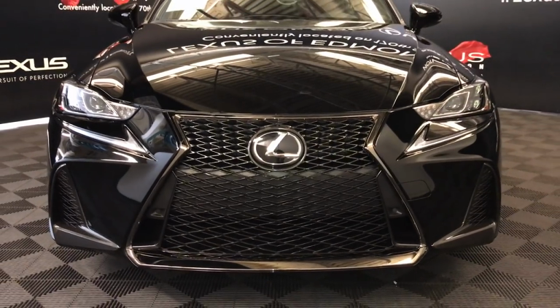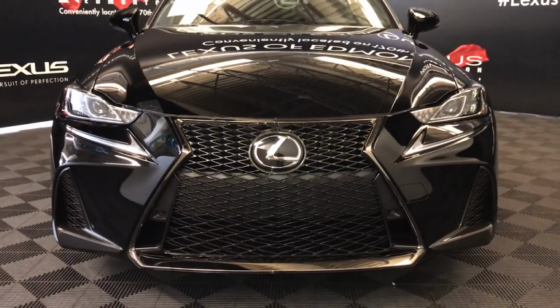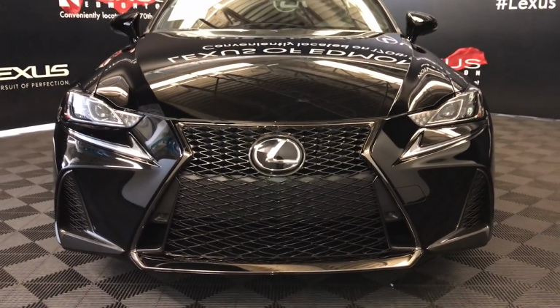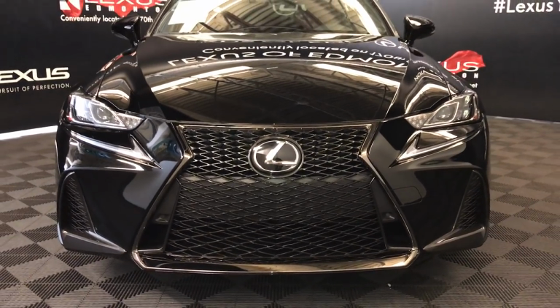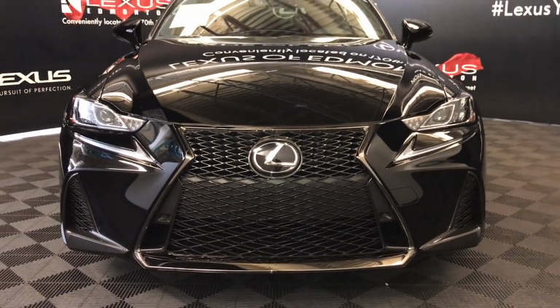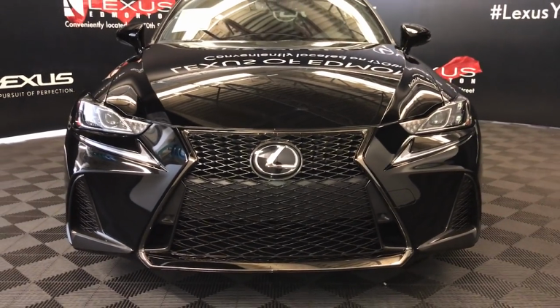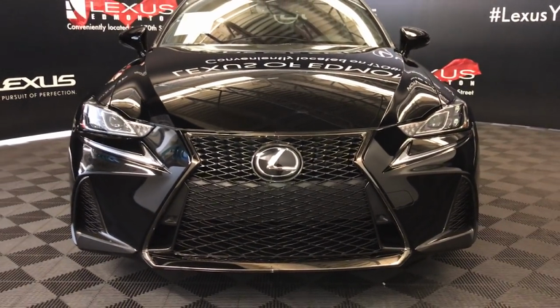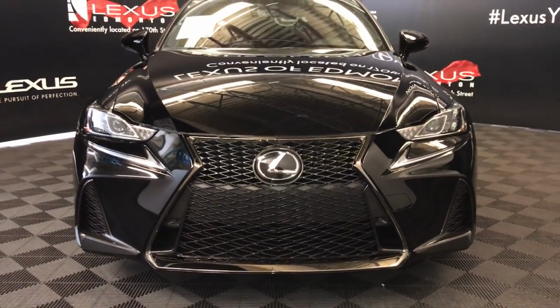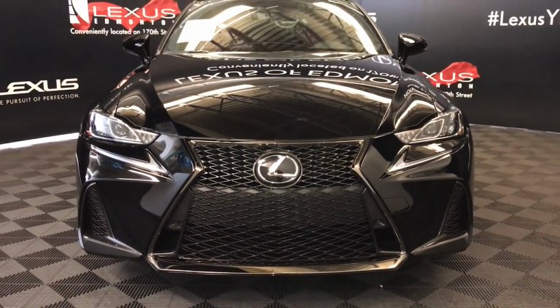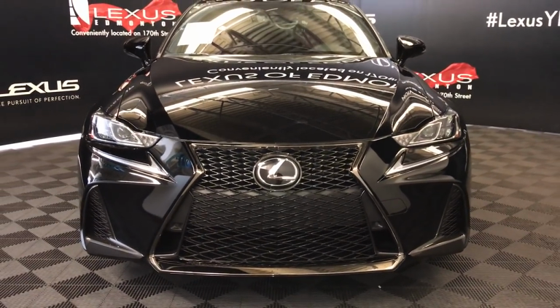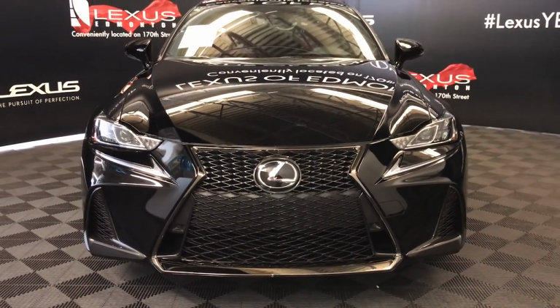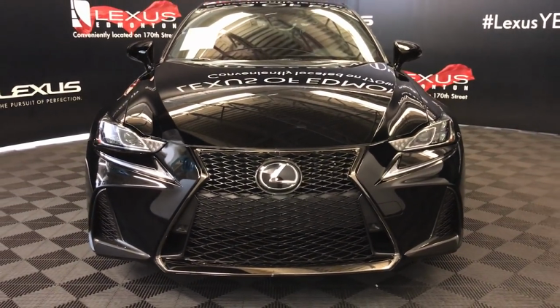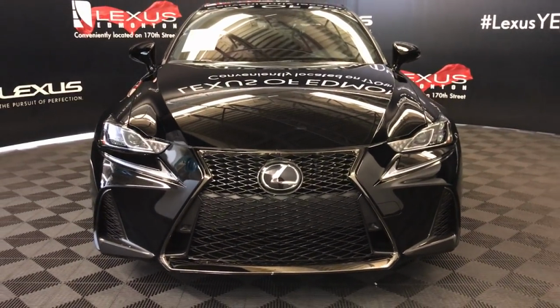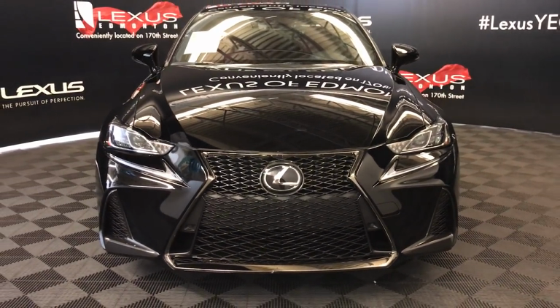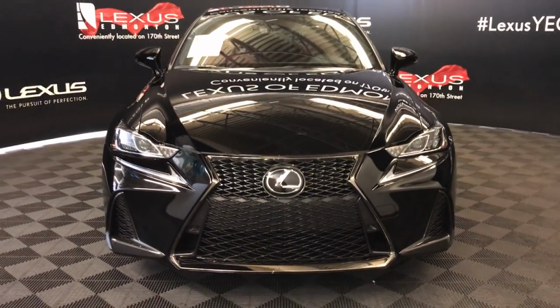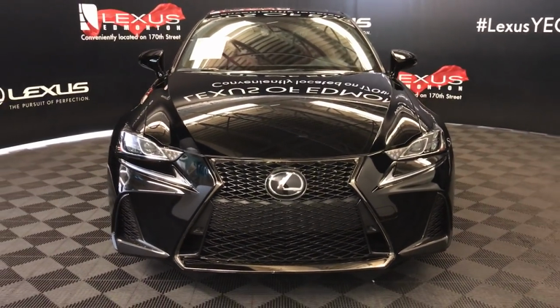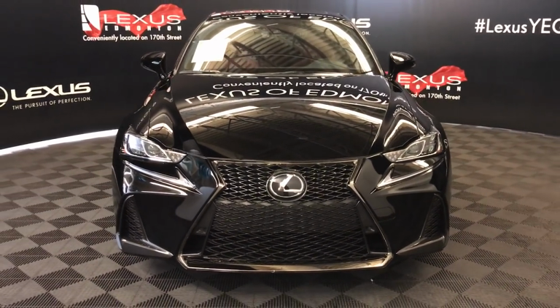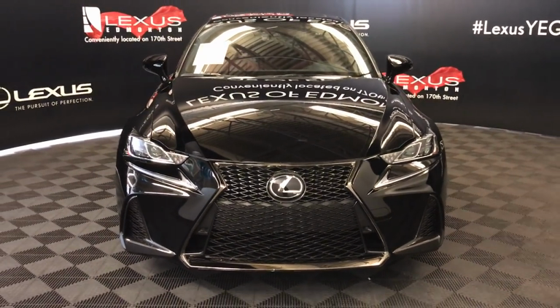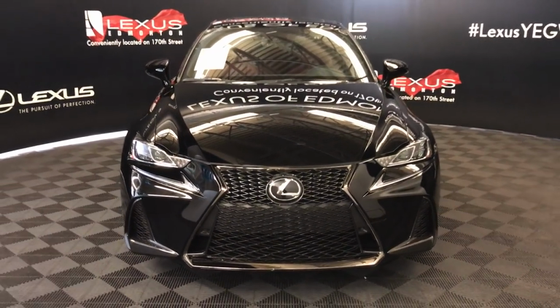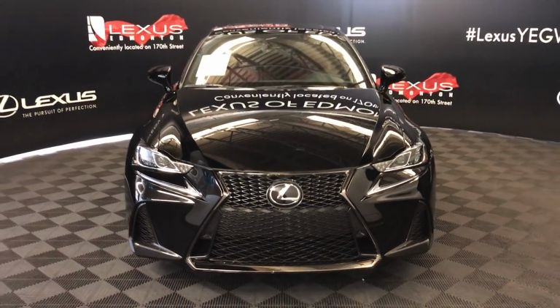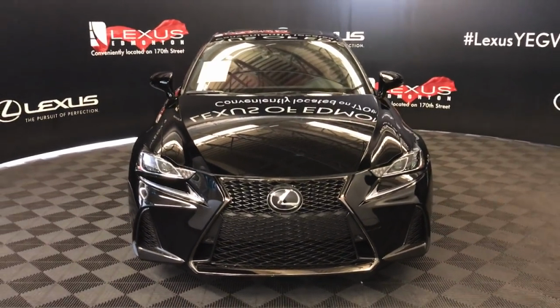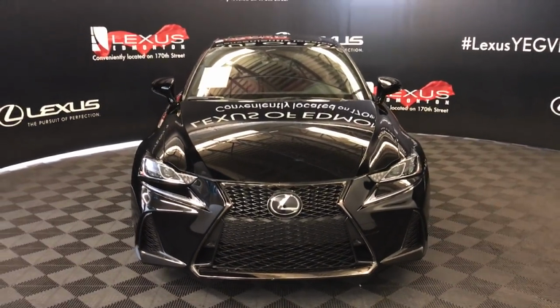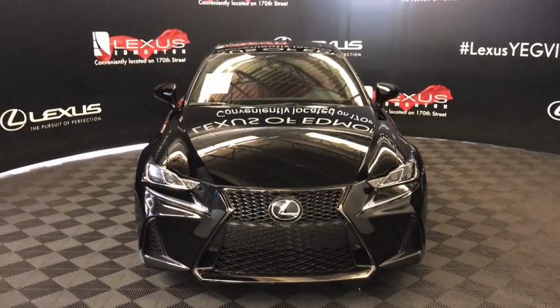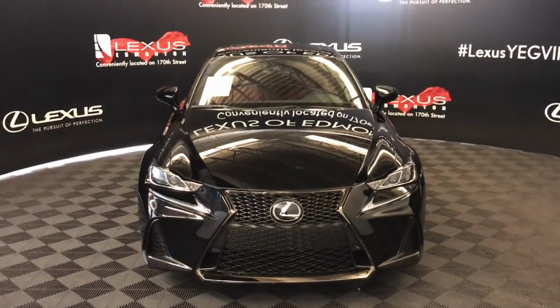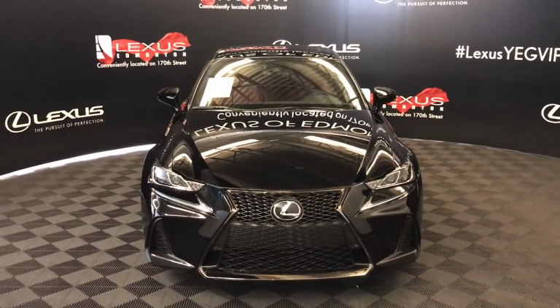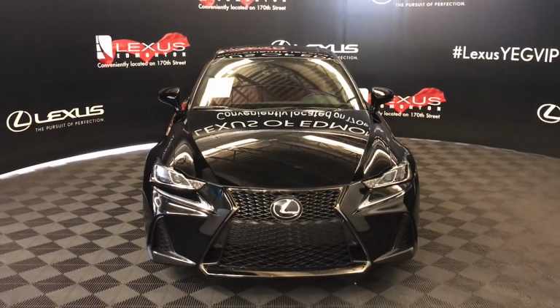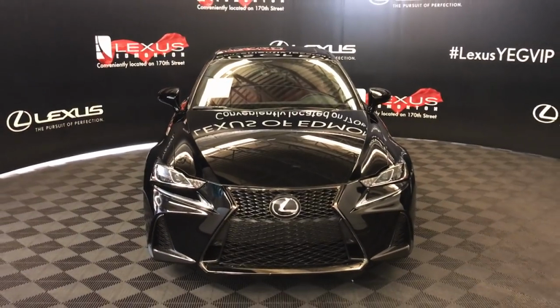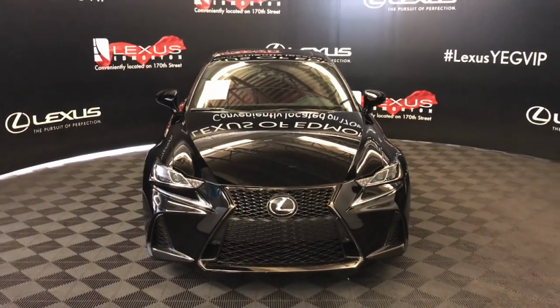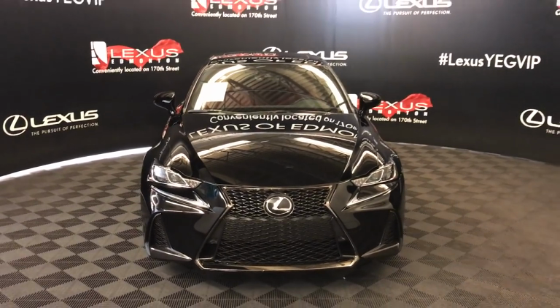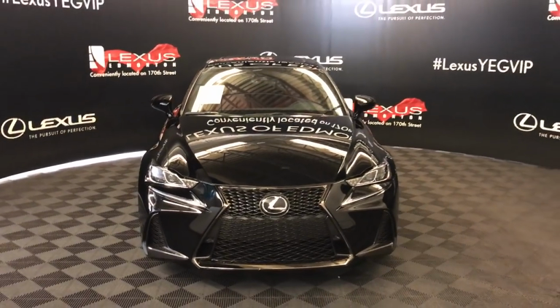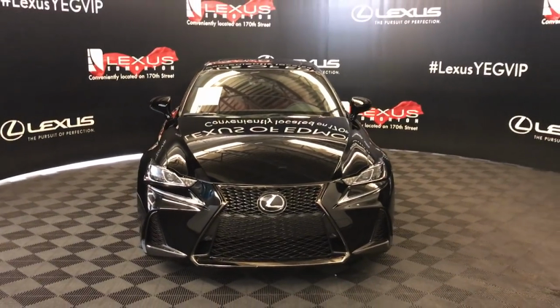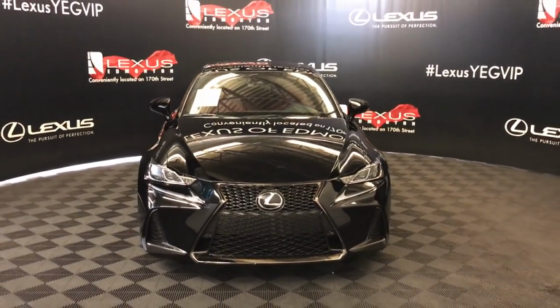So come on down to Lexus of Edmonton and check out all the new 2019 ISs.